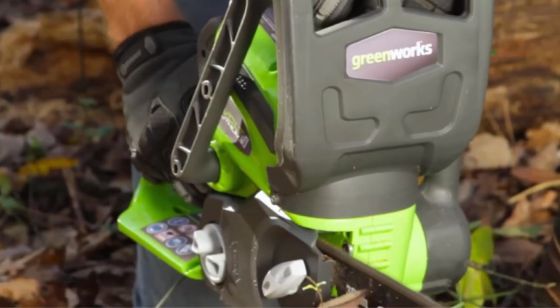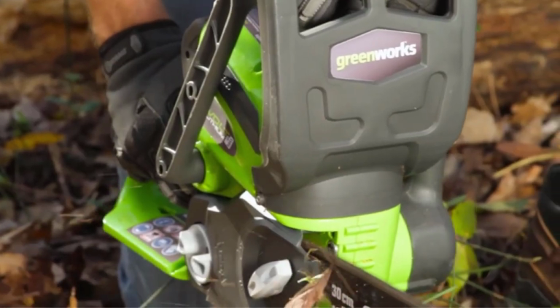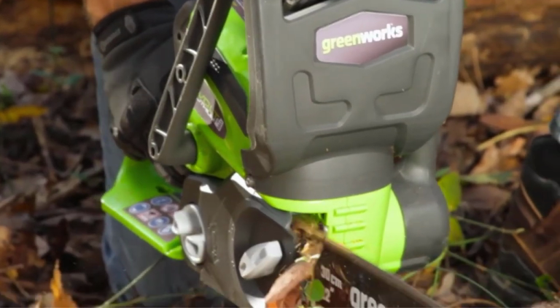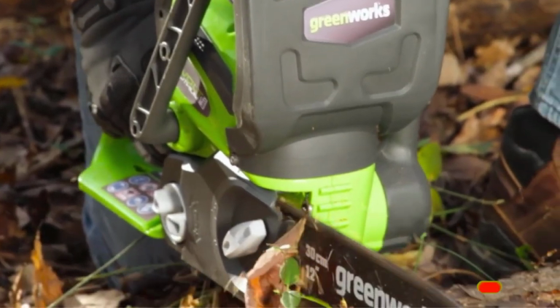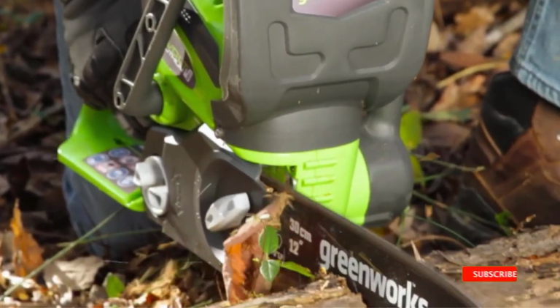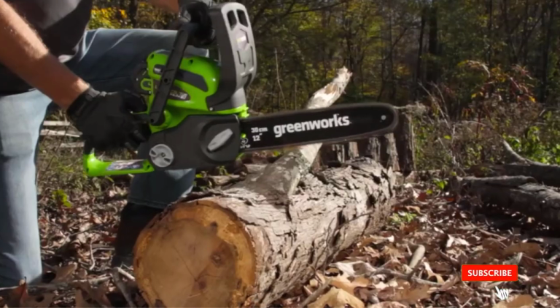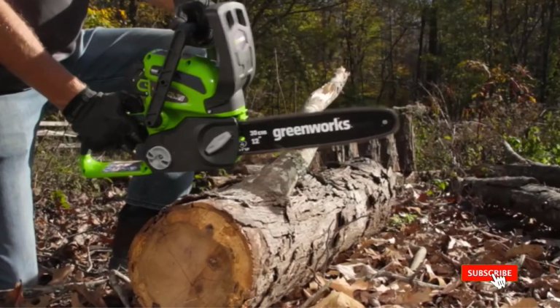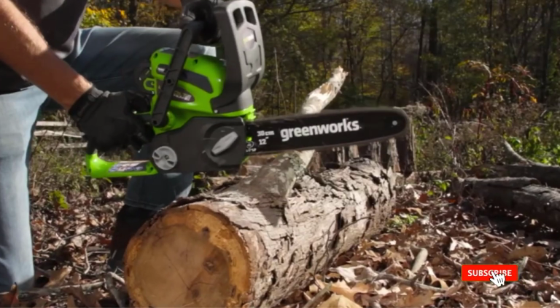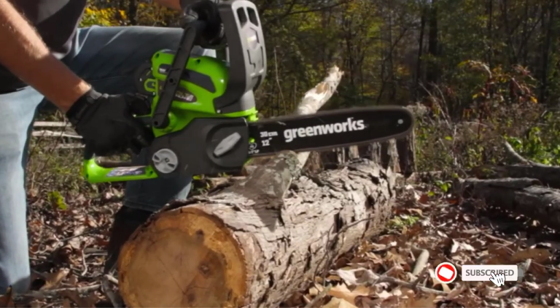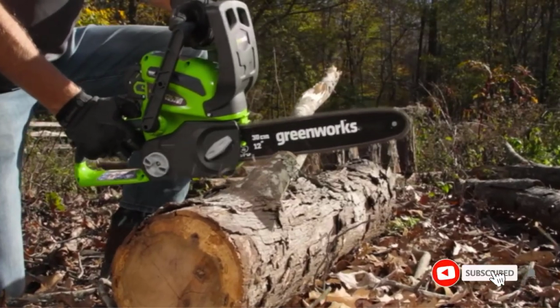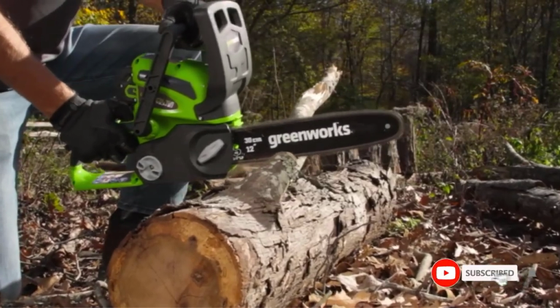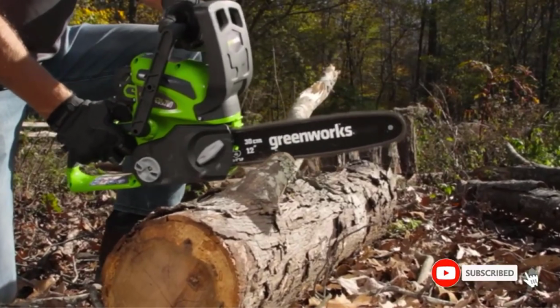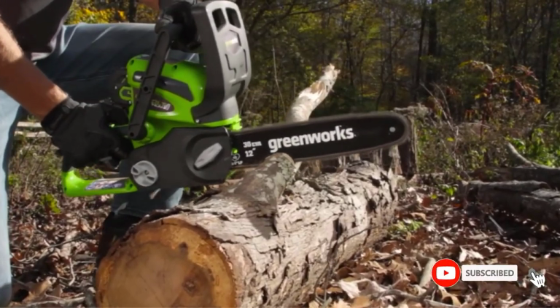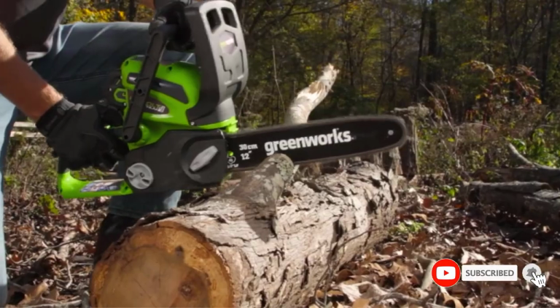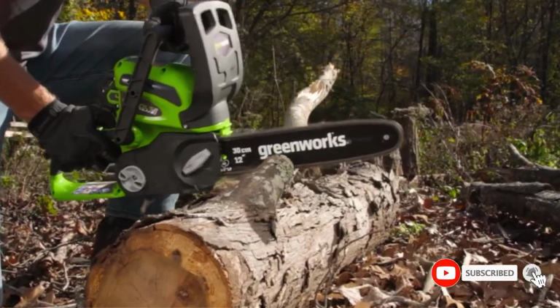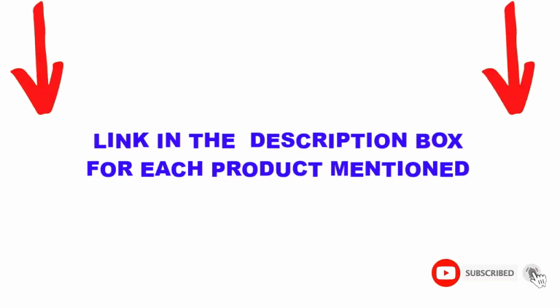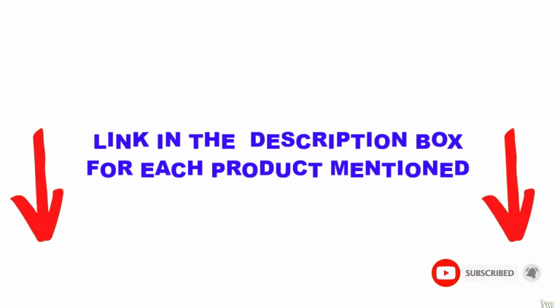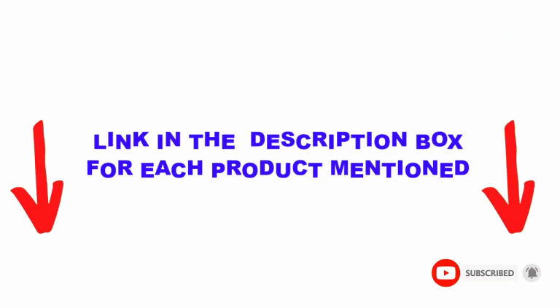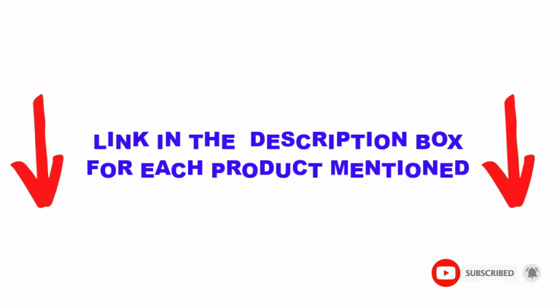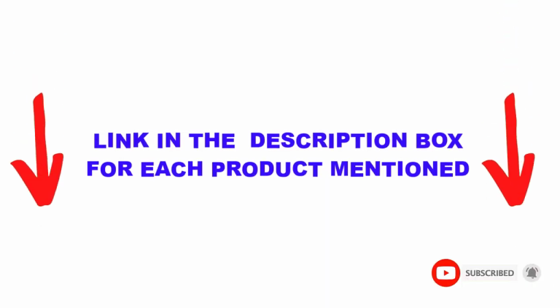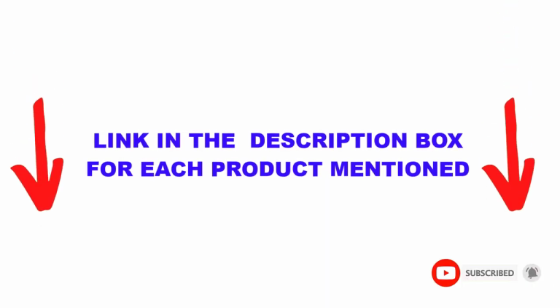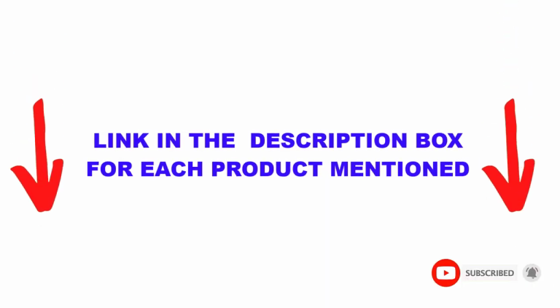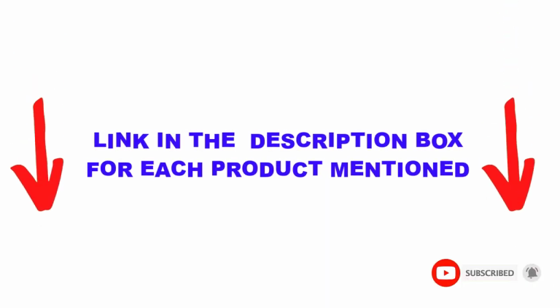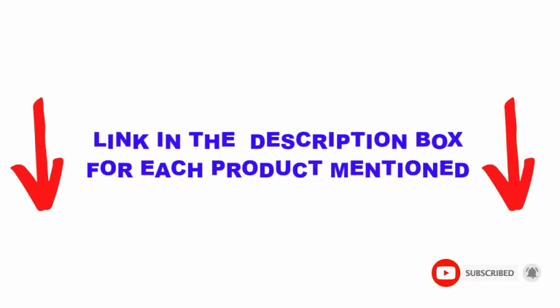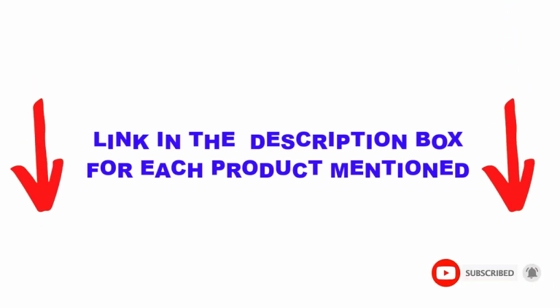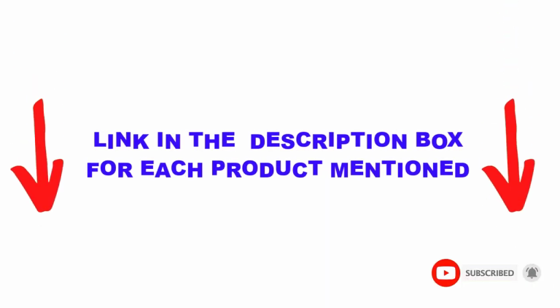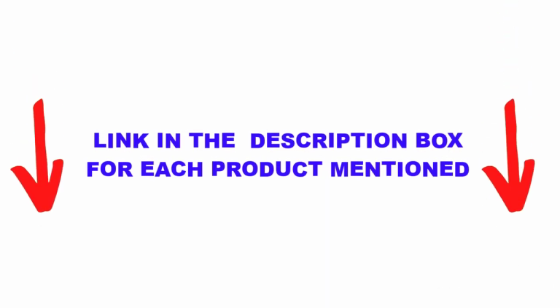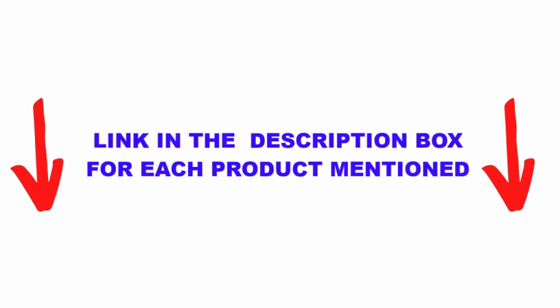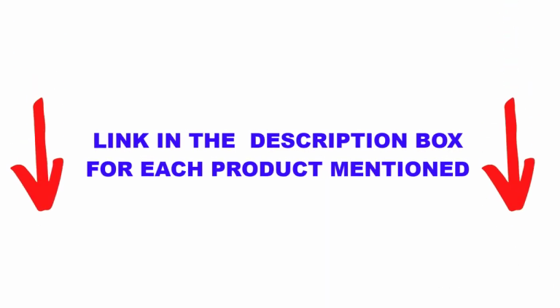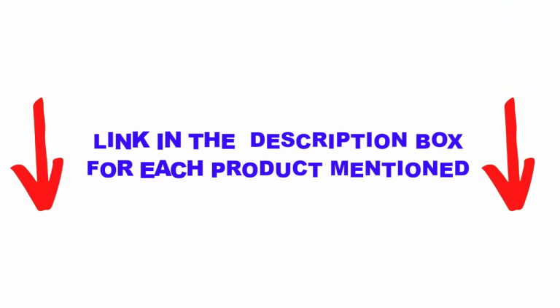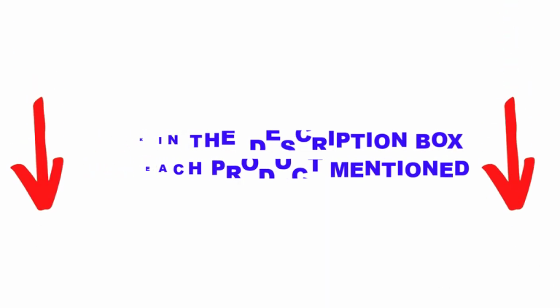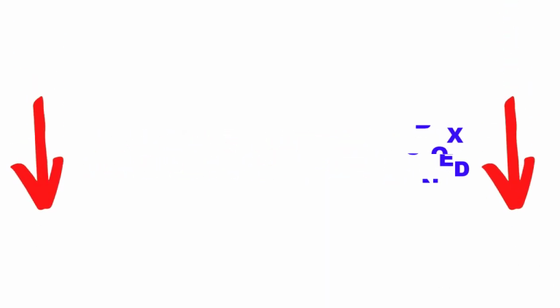You can check out the description below, and also make sure you subscribe for more videos. Okay, so let's get started with the video.